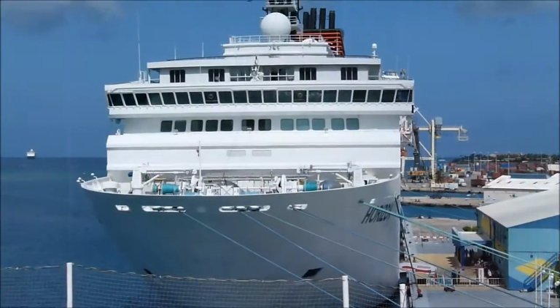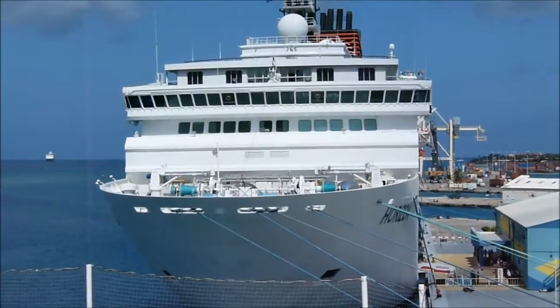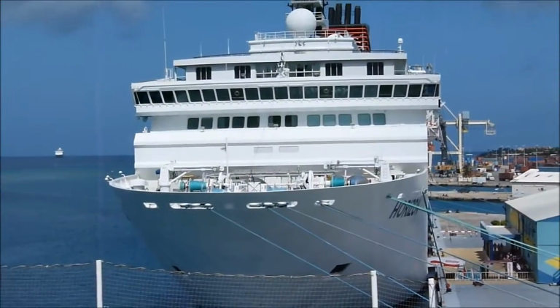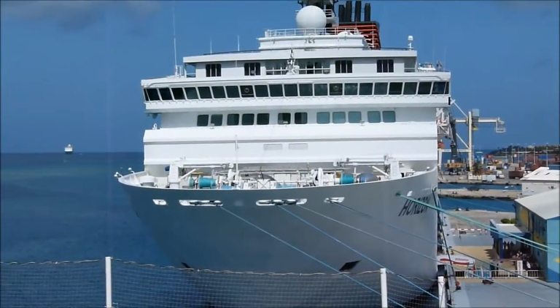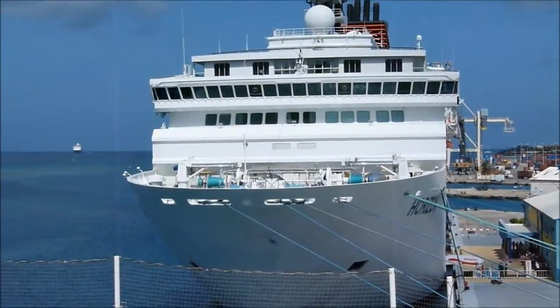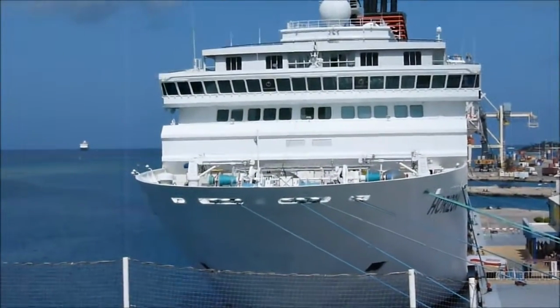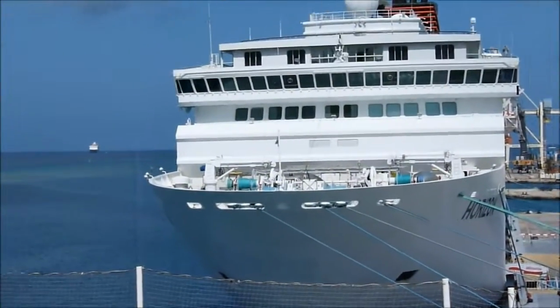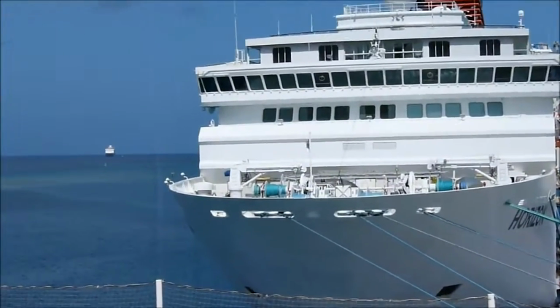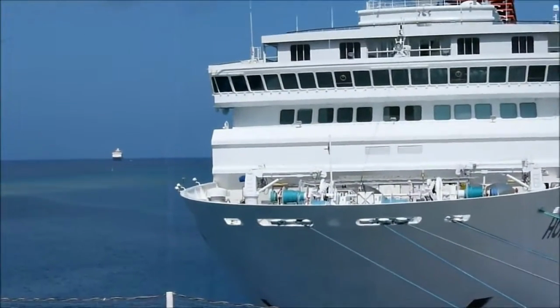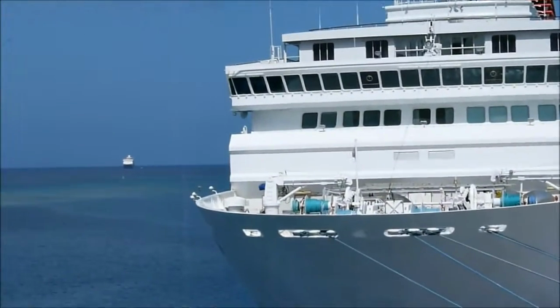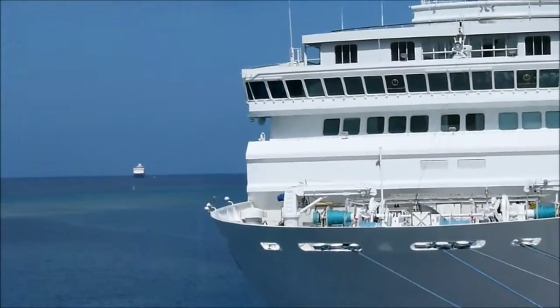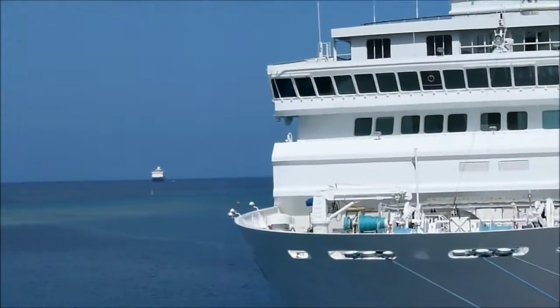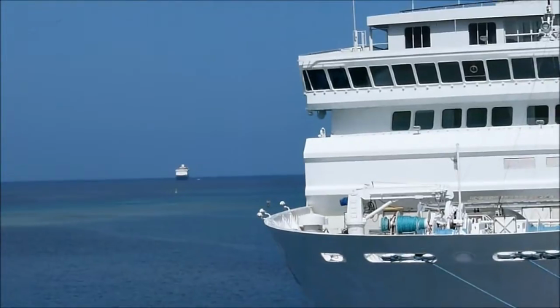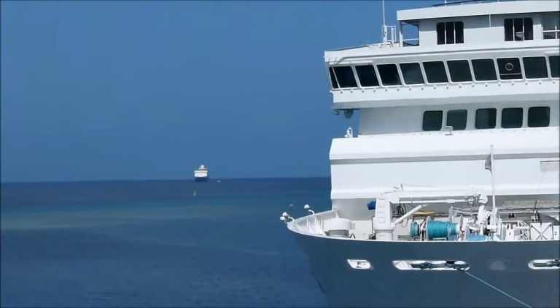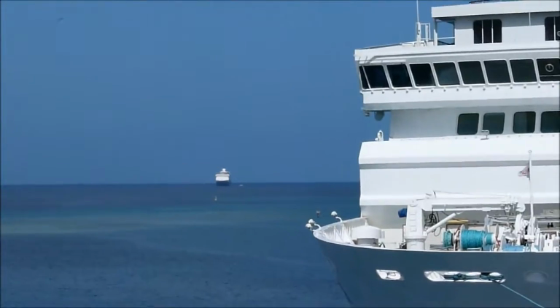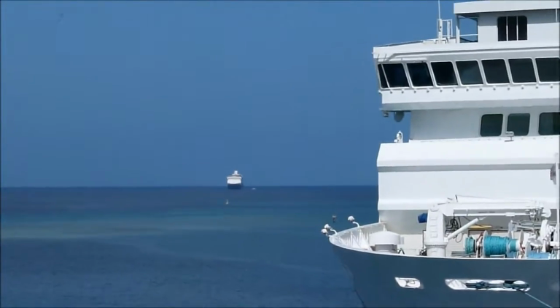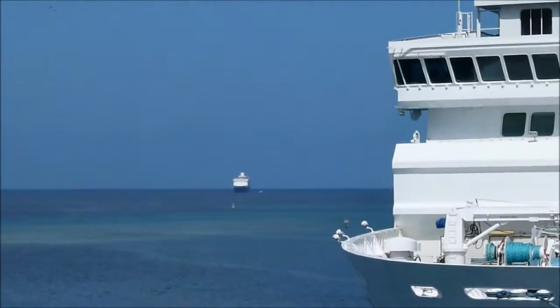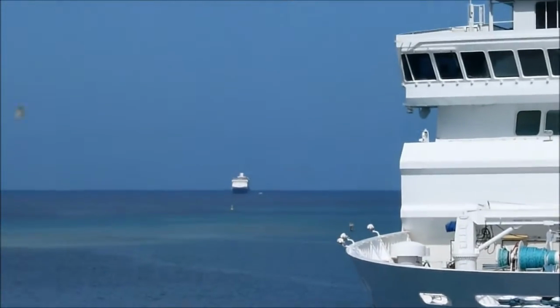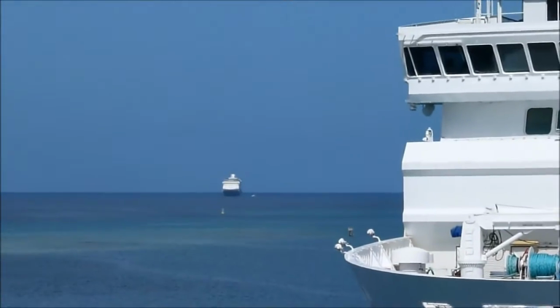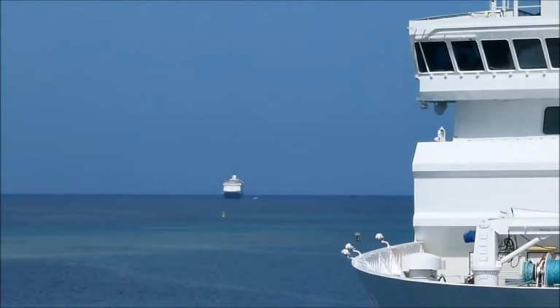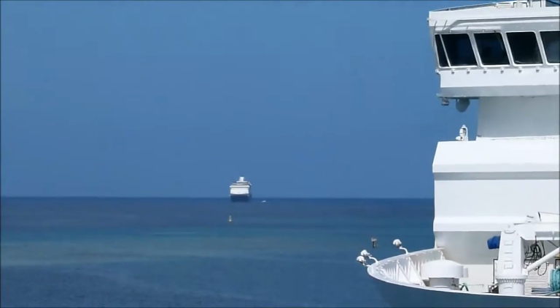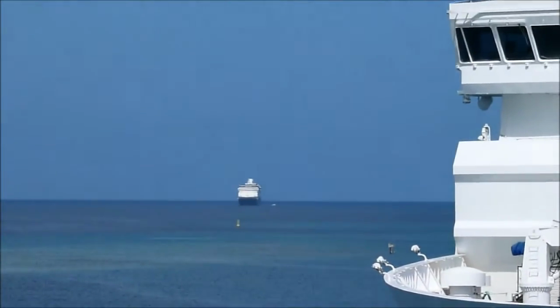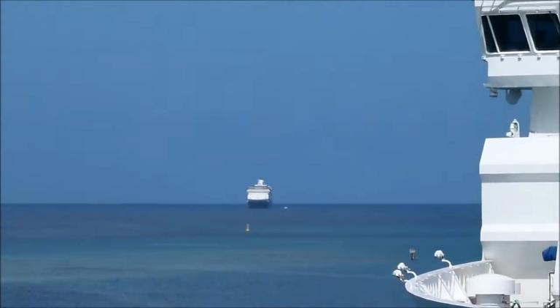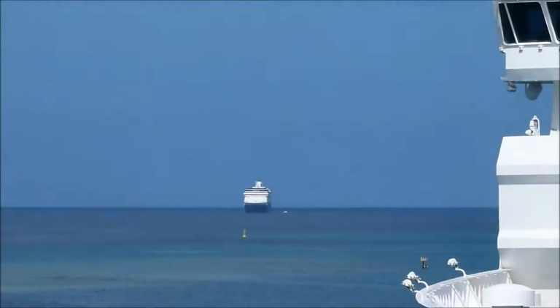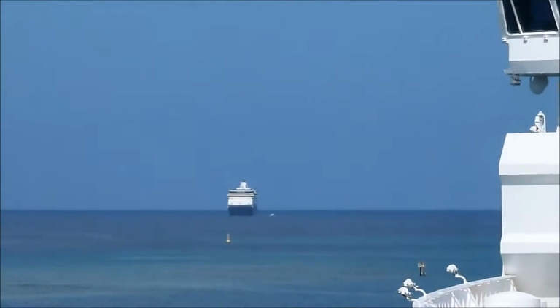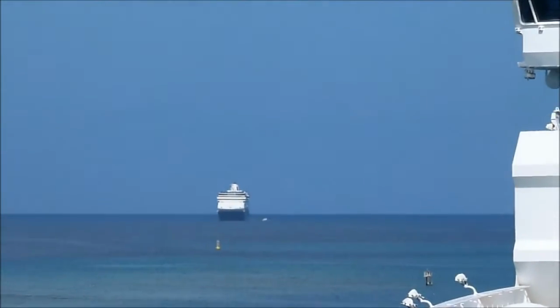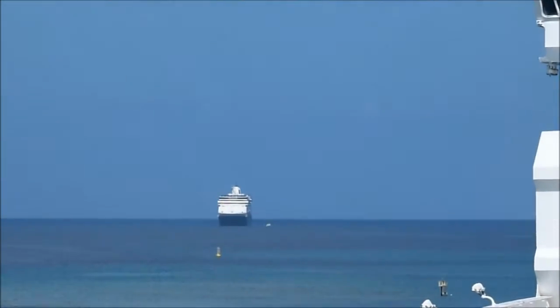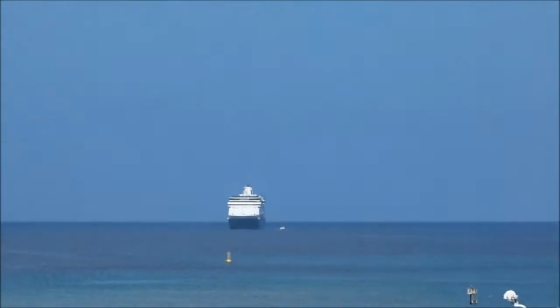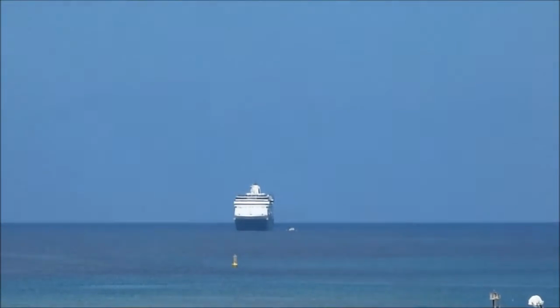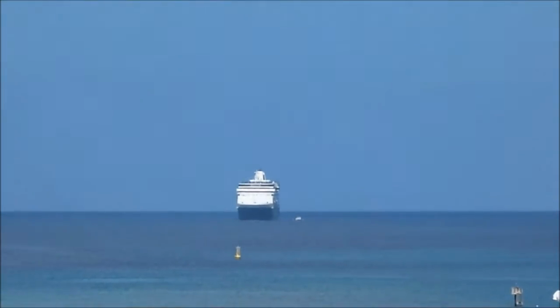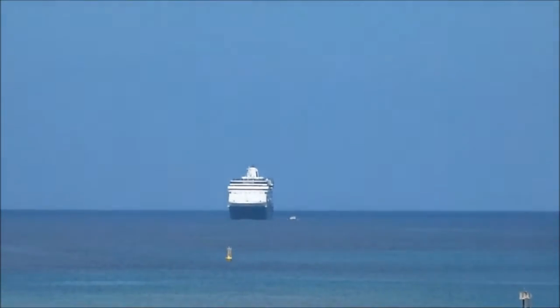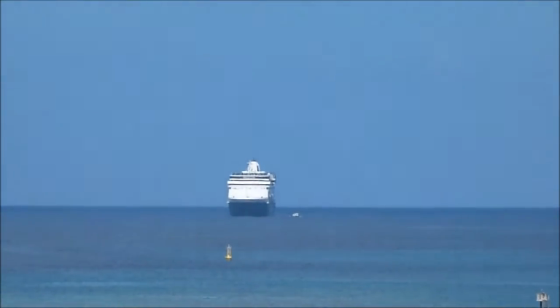Coincidentally, we have another ship arriving here today — I can't identify which one it is yet.